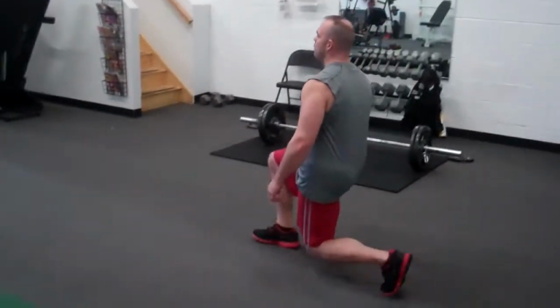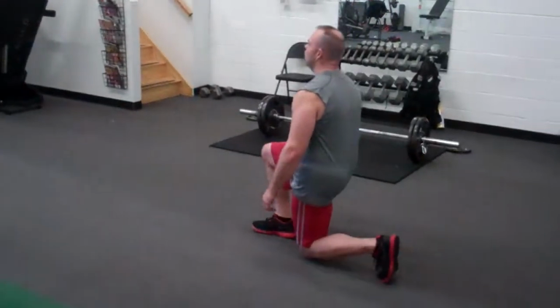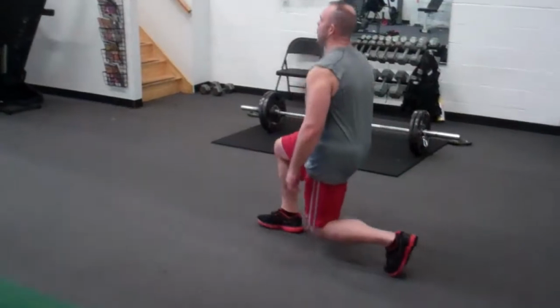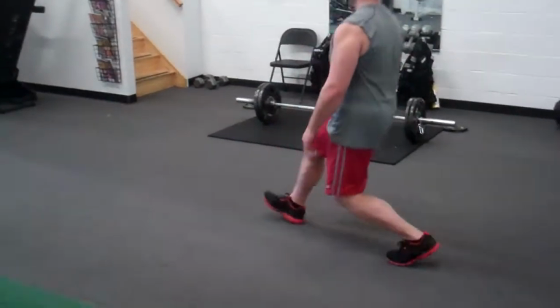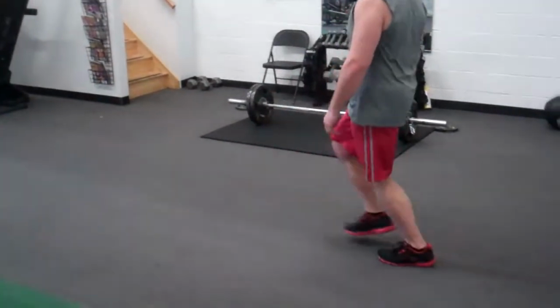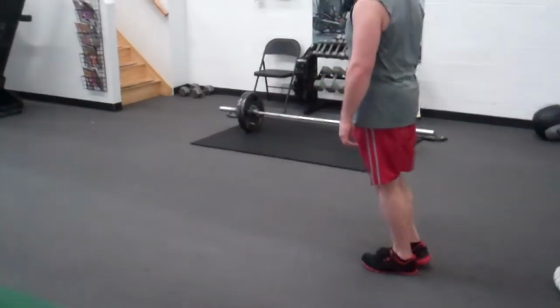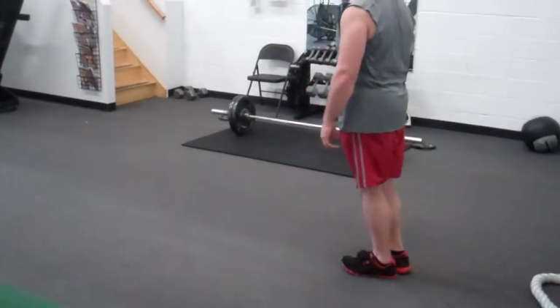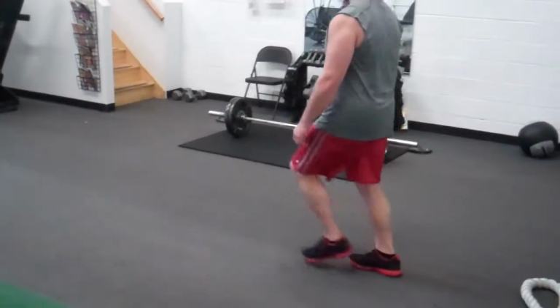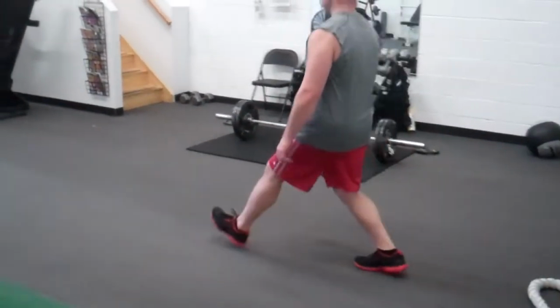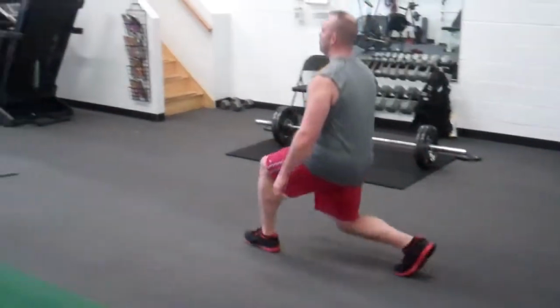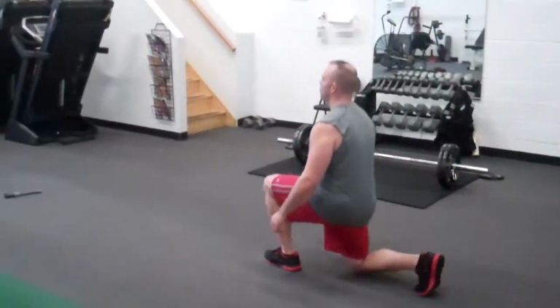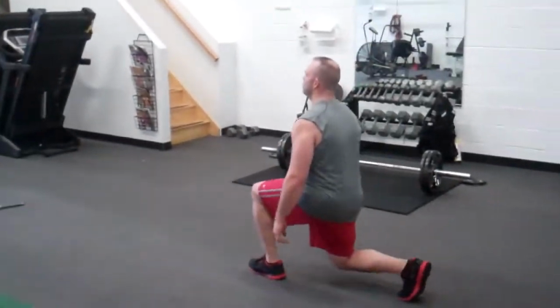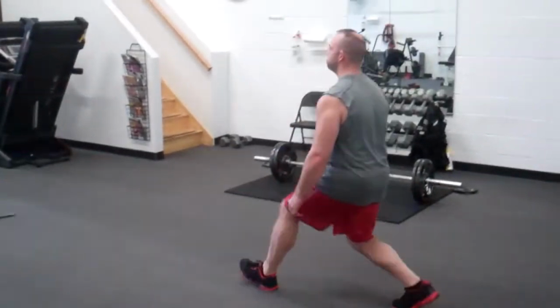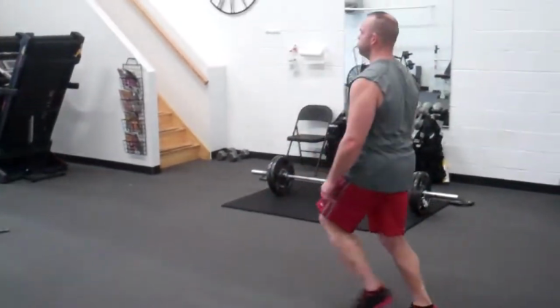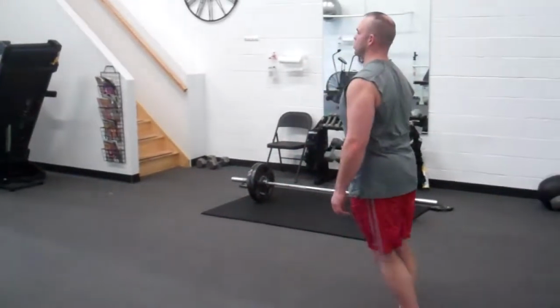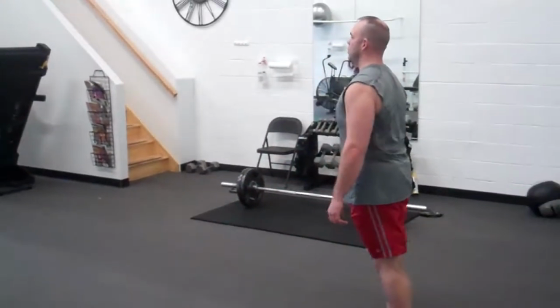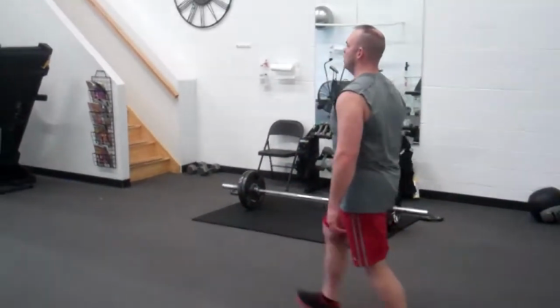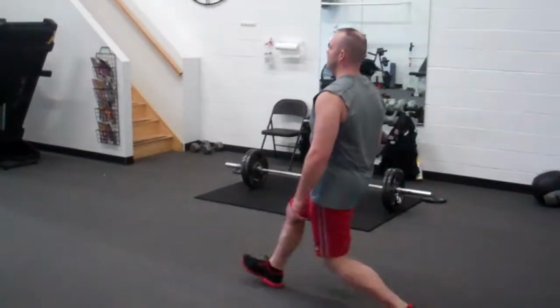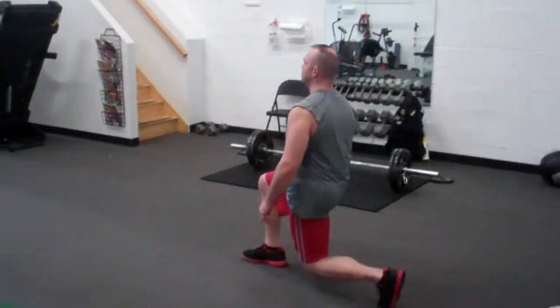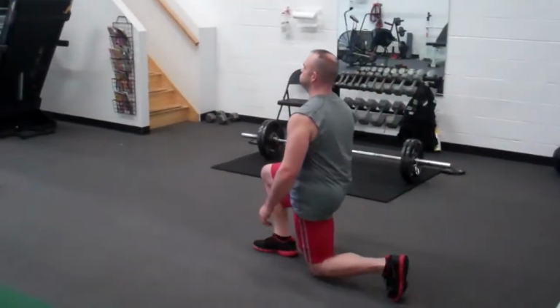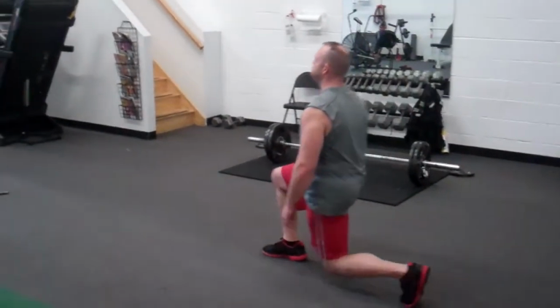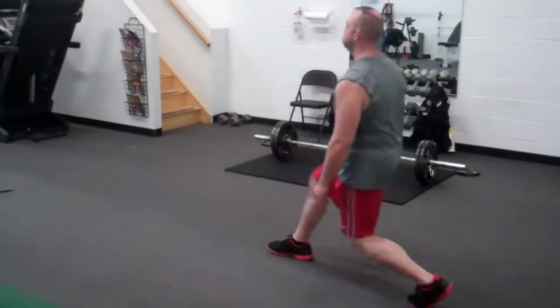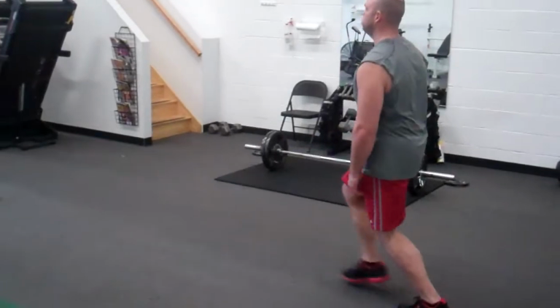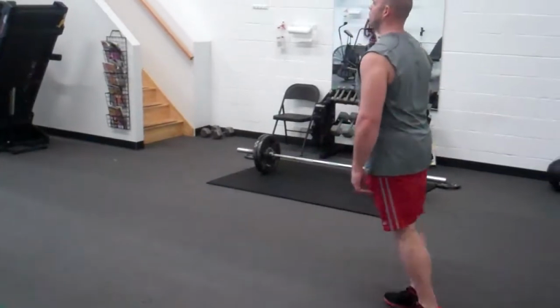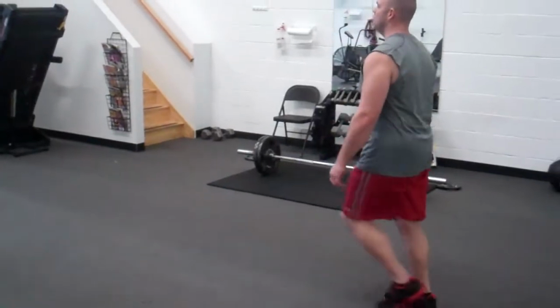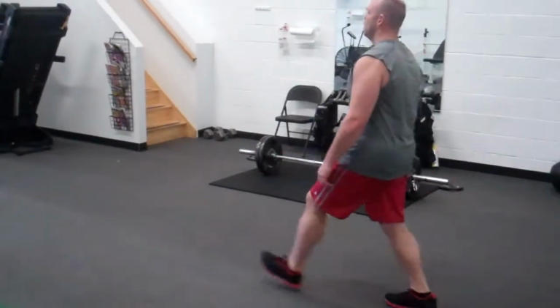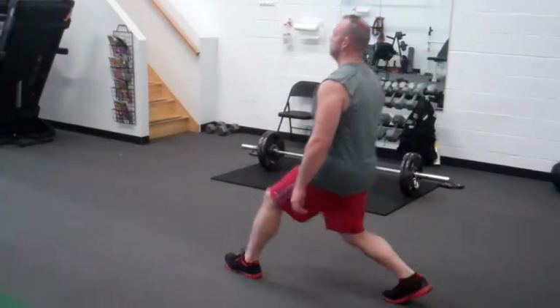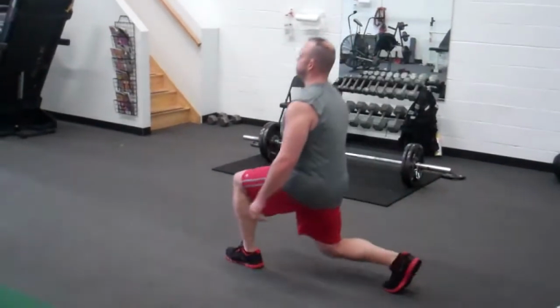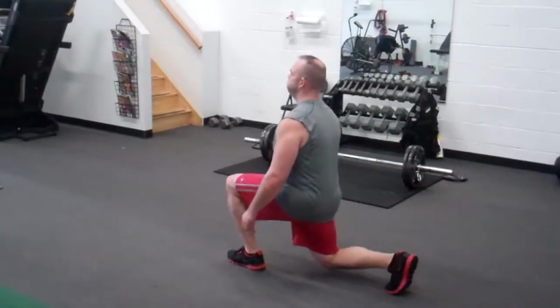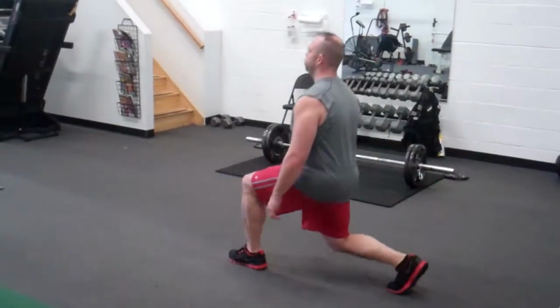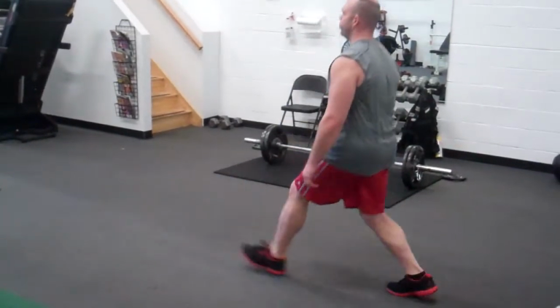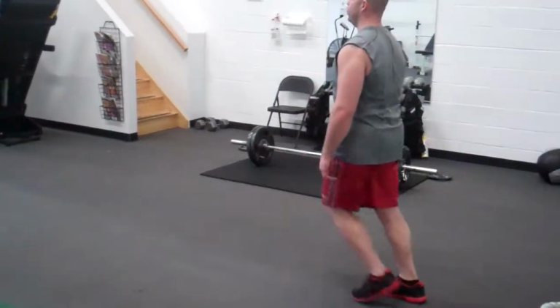Notice he lunges forwards and kicks back — he's going to alternate the legs. Just for video purposes he's going to stick to low reps, maybe five to eight reps each.